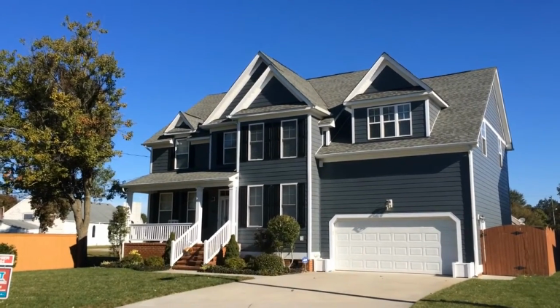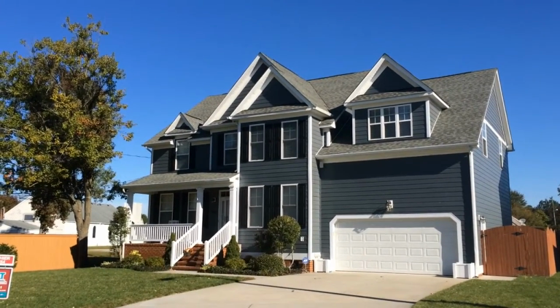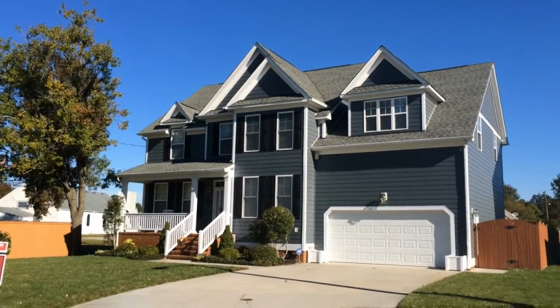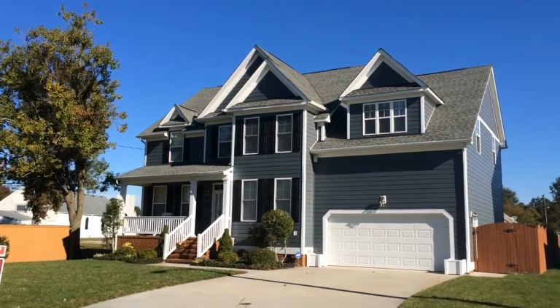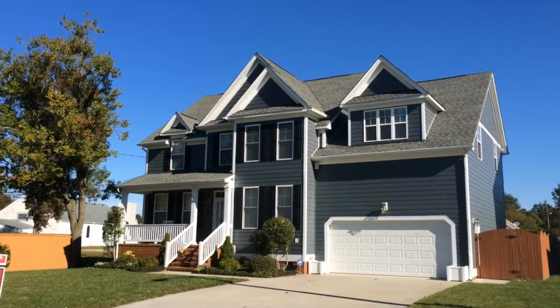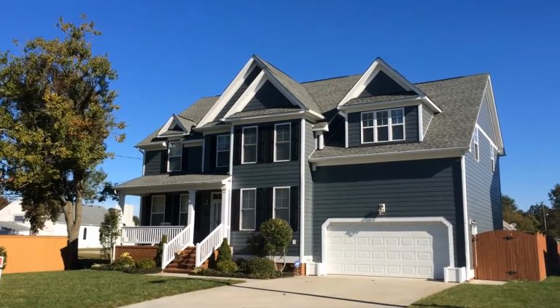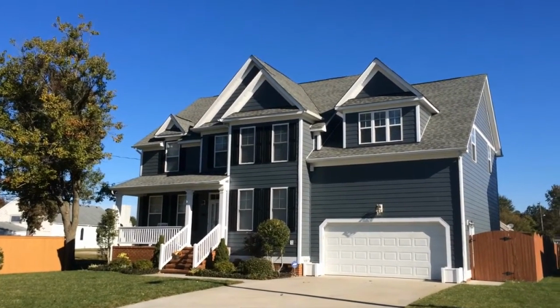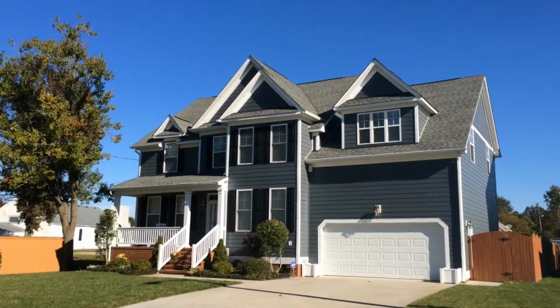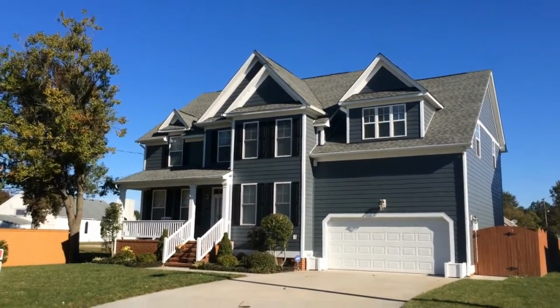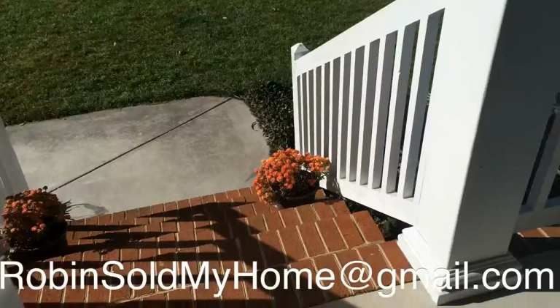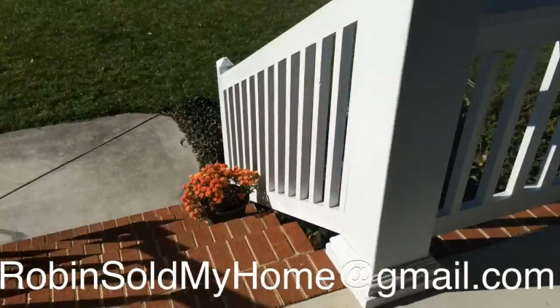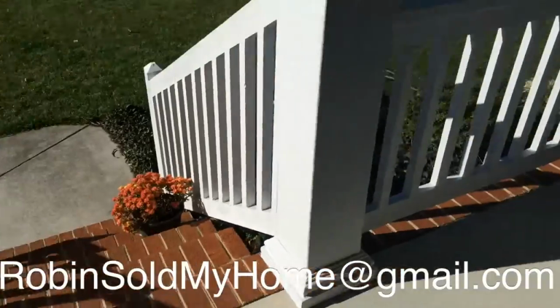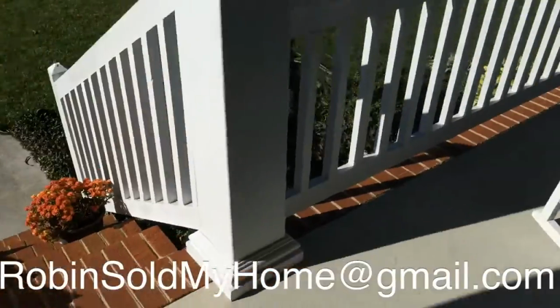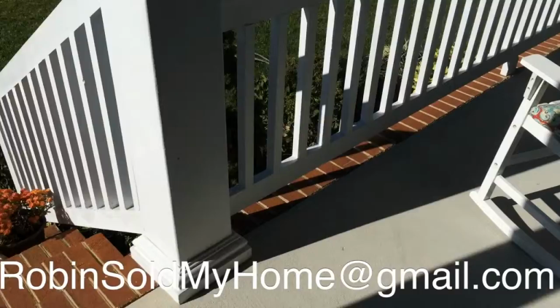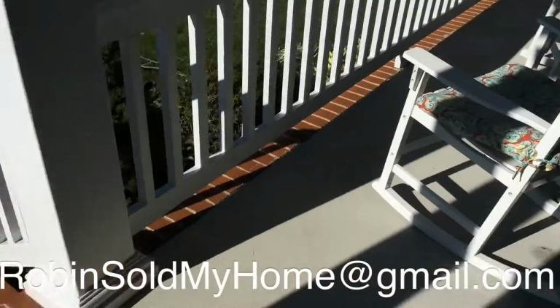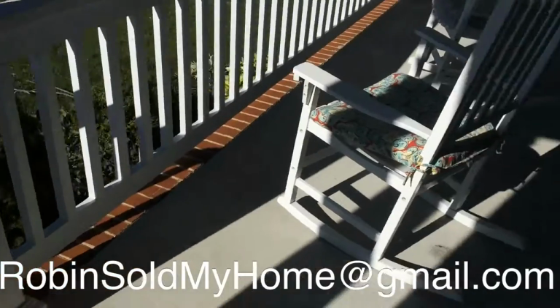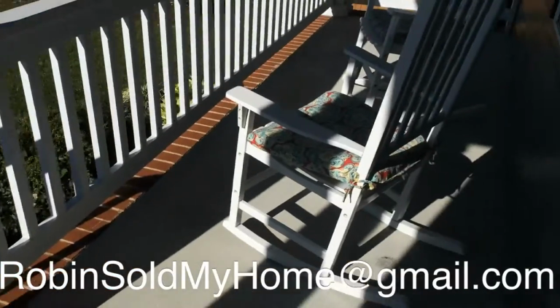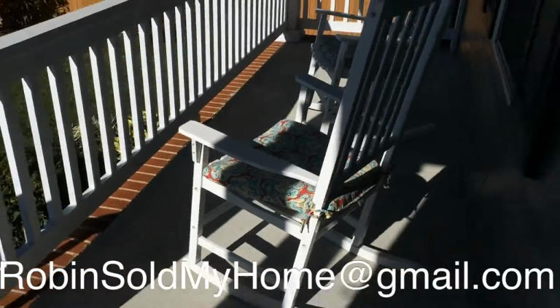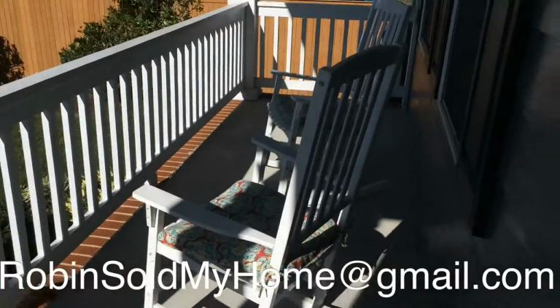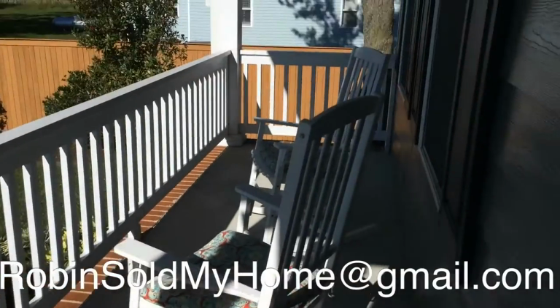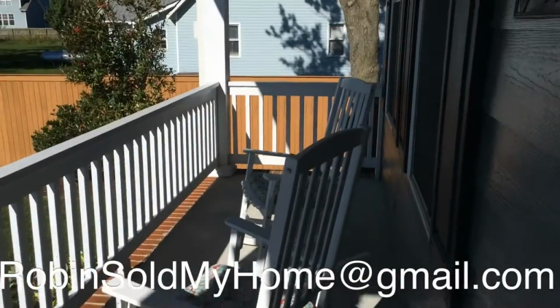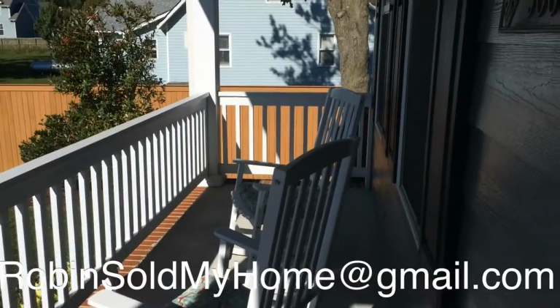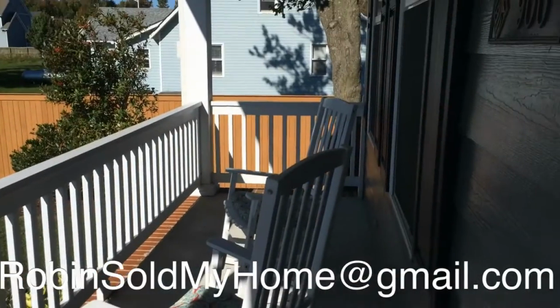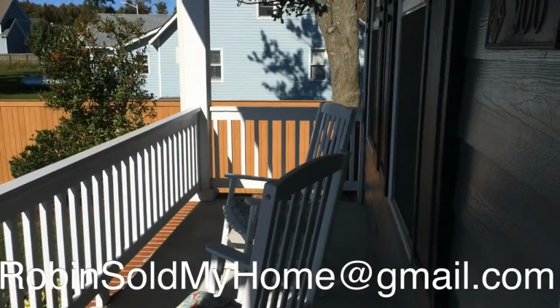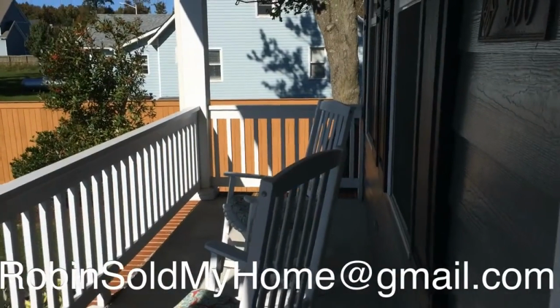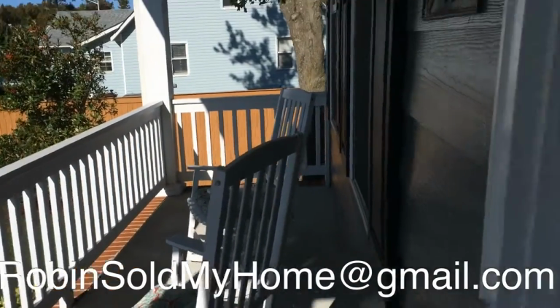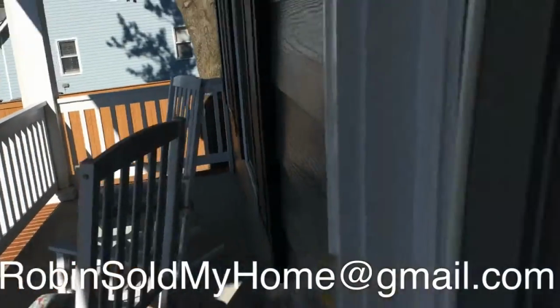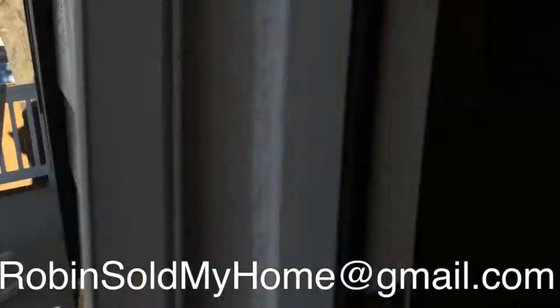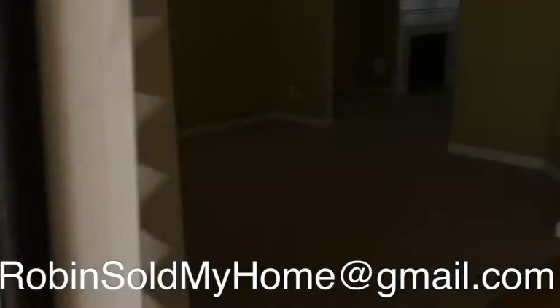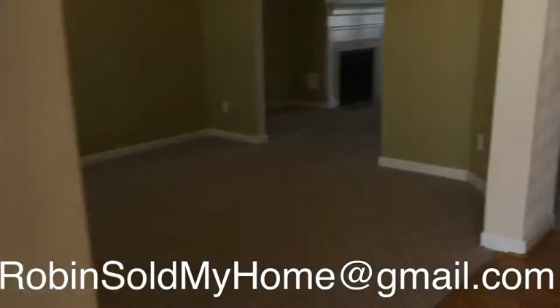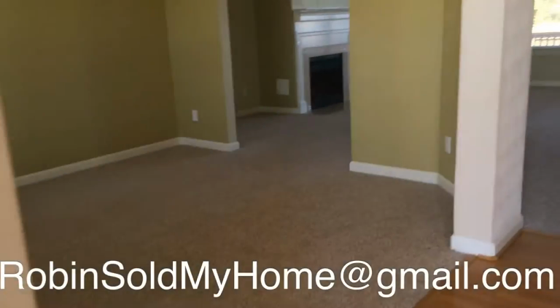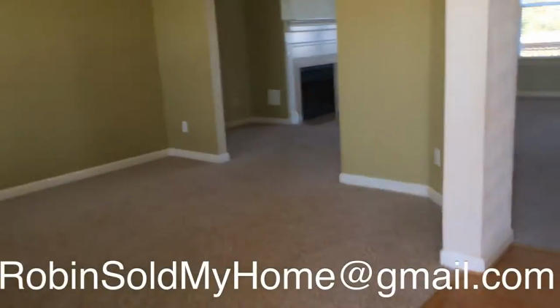Let's go take a look inside. Here we are at the entrance of the home, and you do have a nice little porch for your rocking chairs.